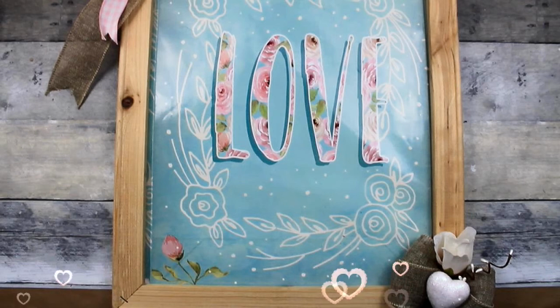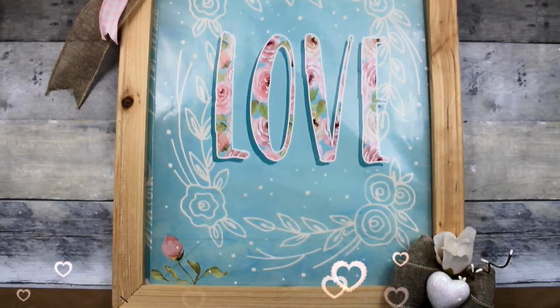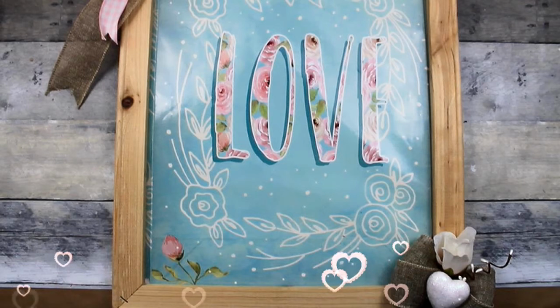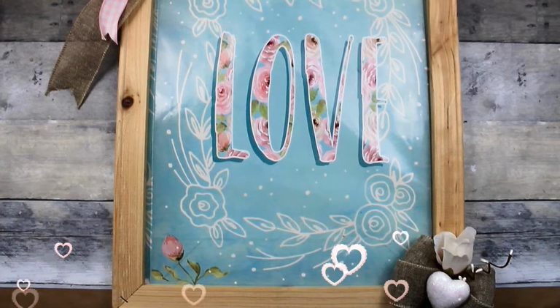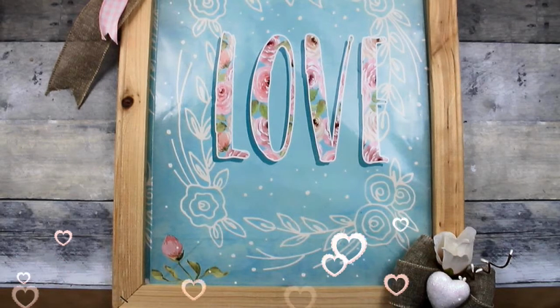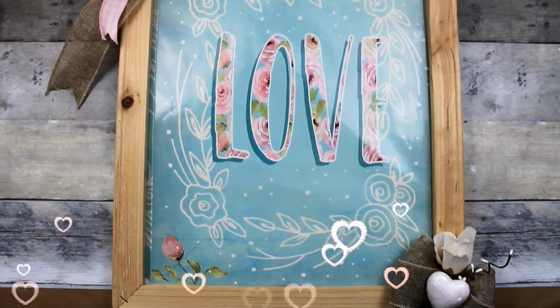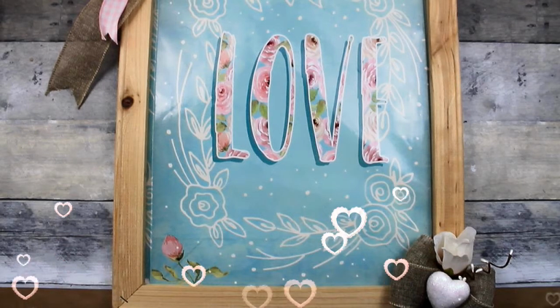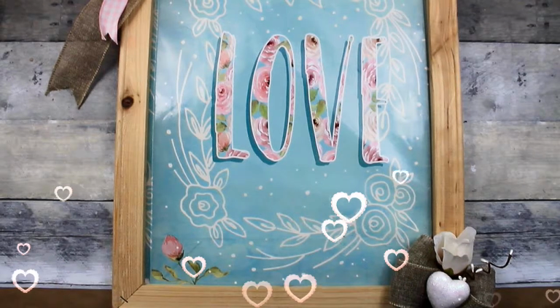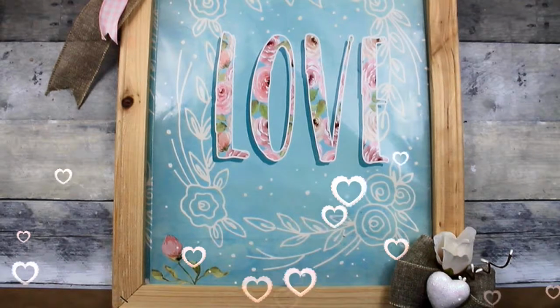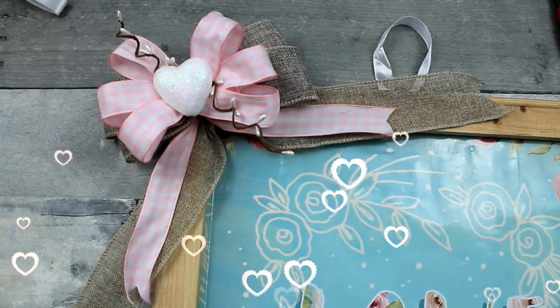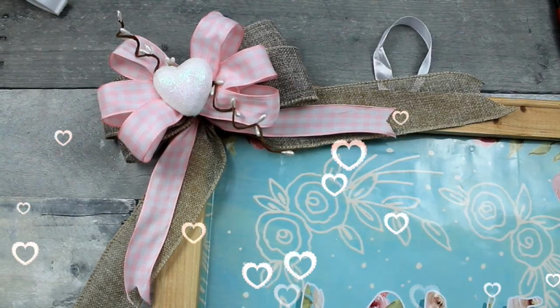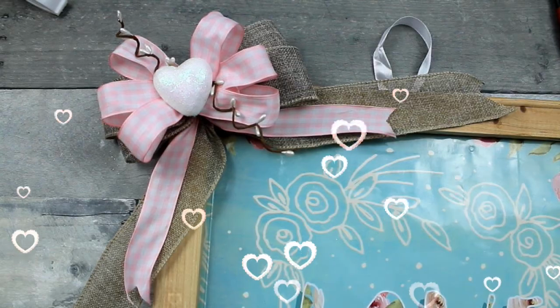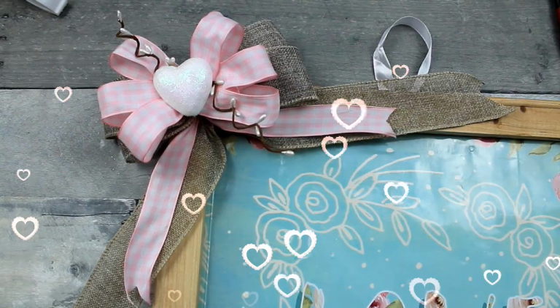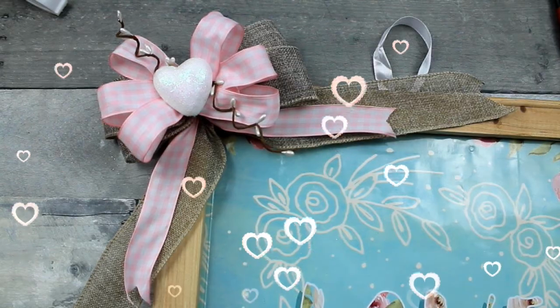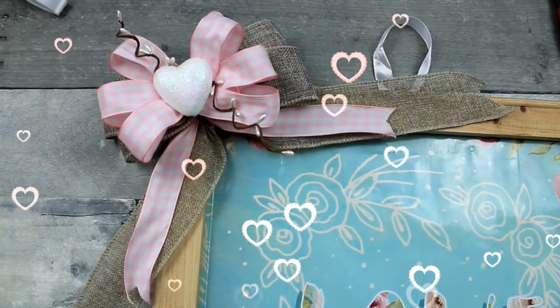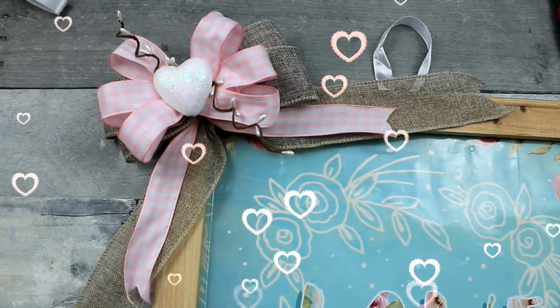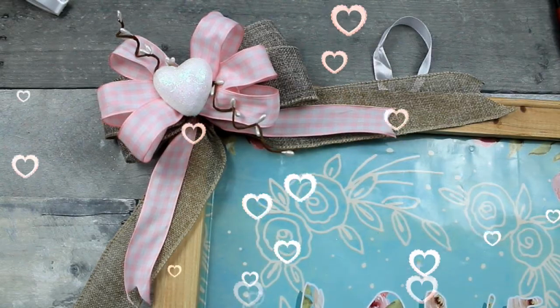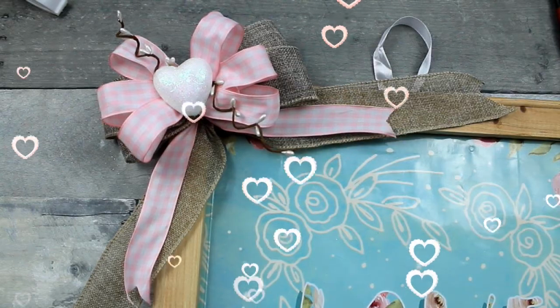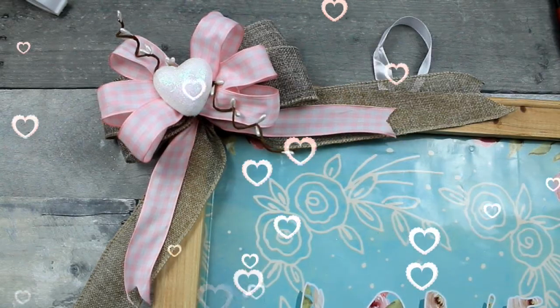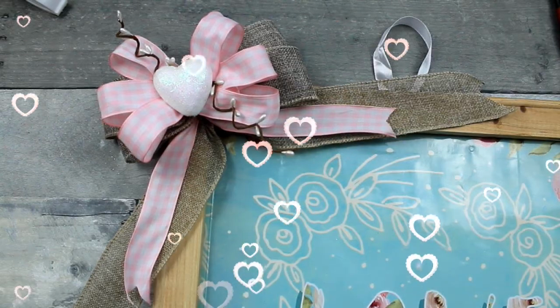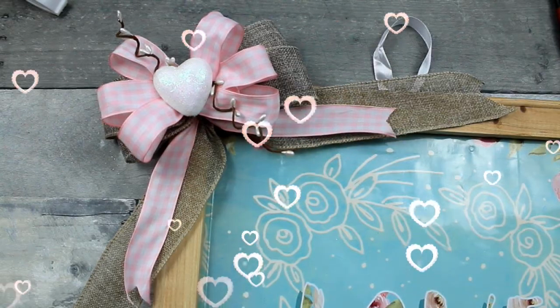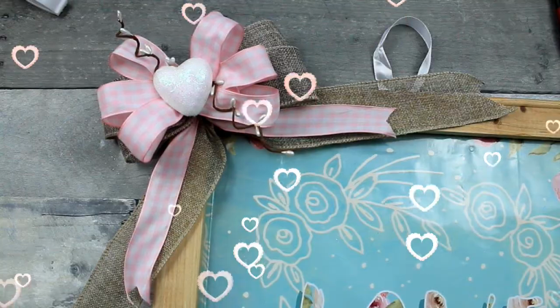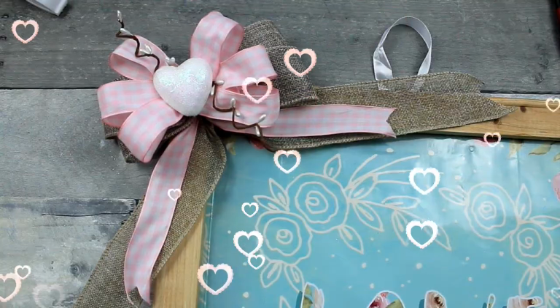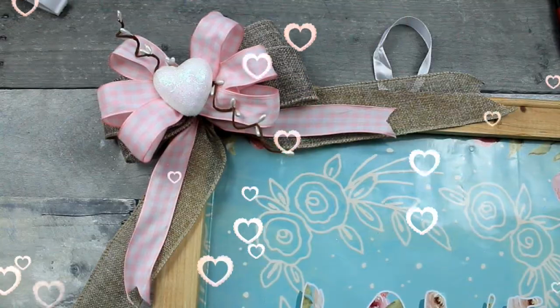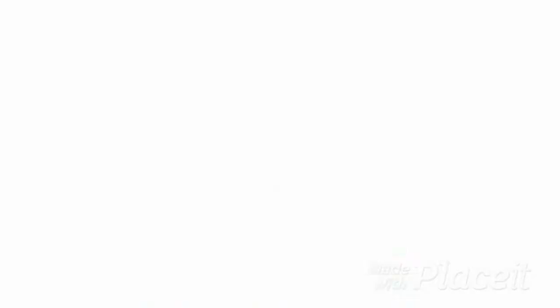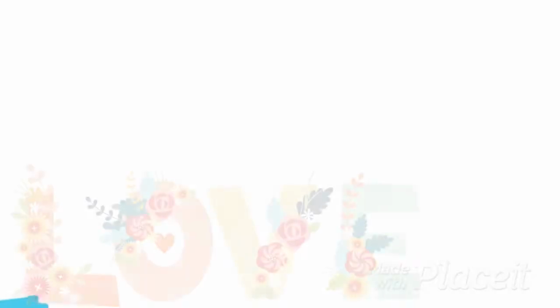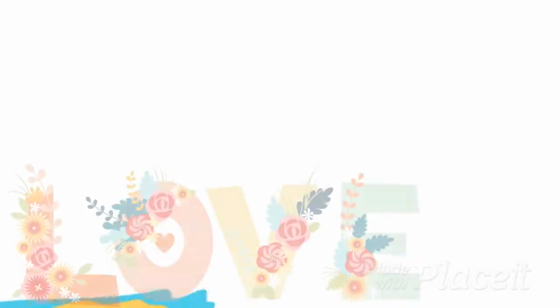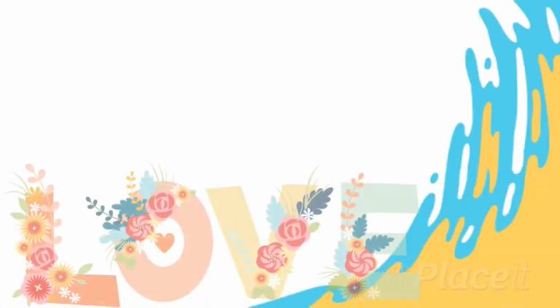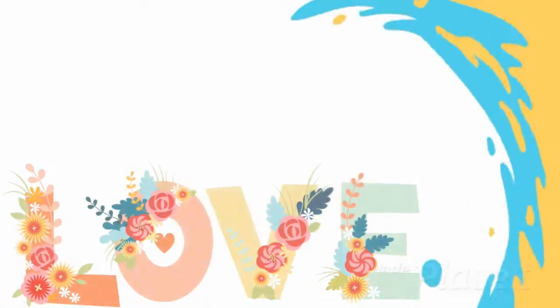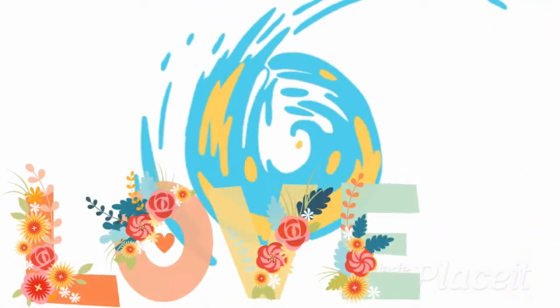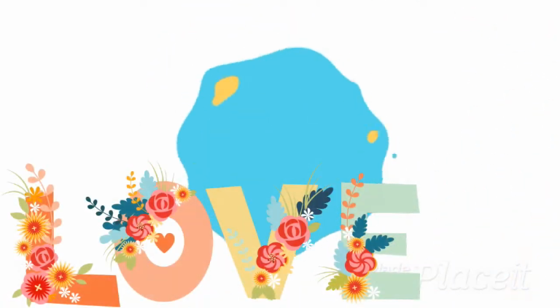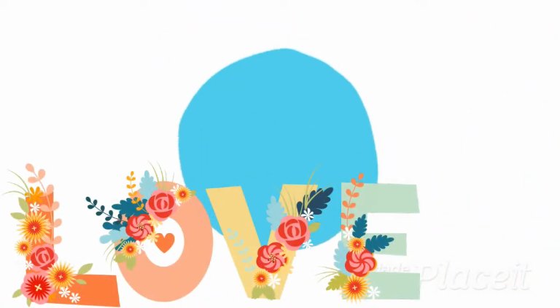Today we'll make a Valentine's sign from a Dollar Tree bag and a thrifted frame. Keep watching.